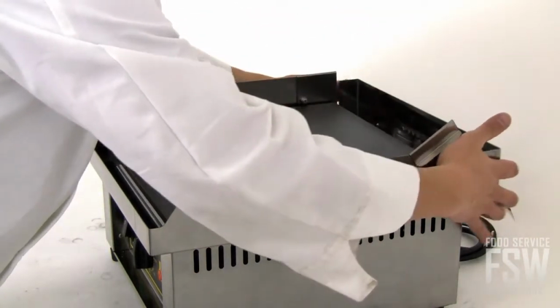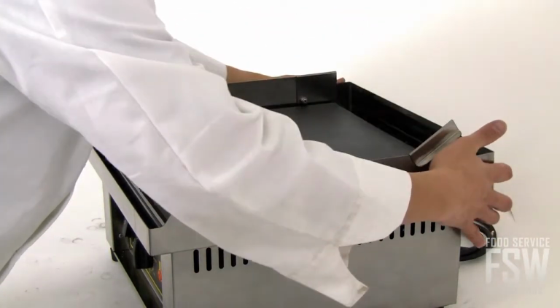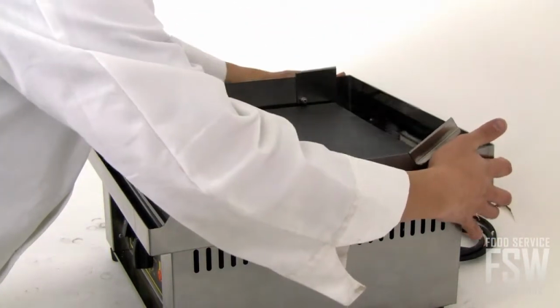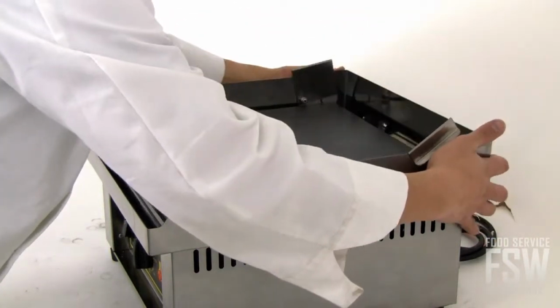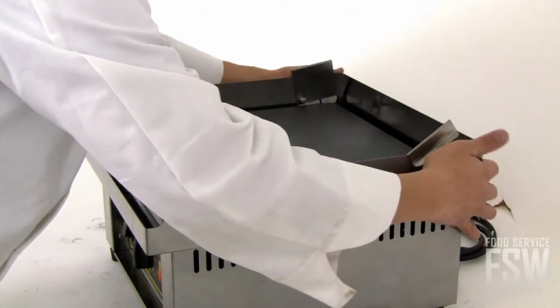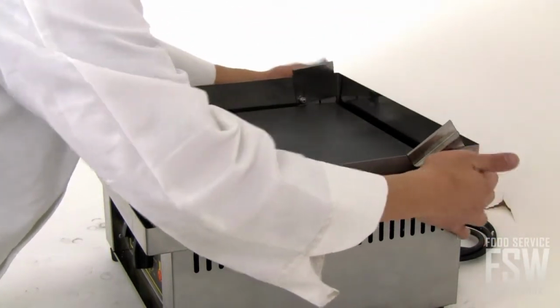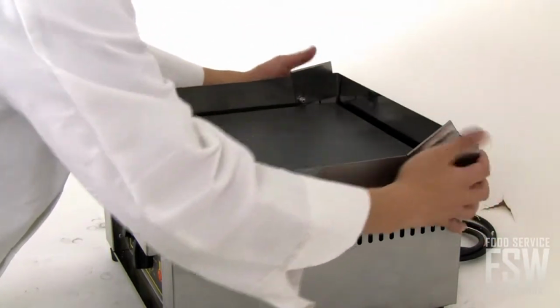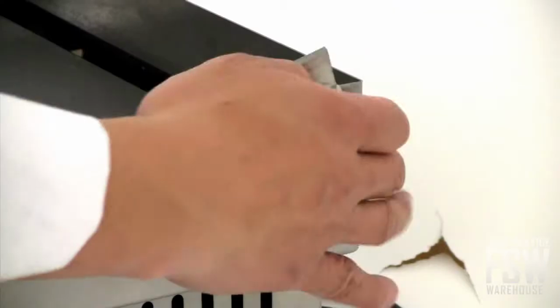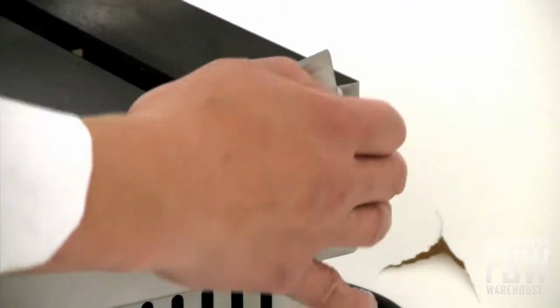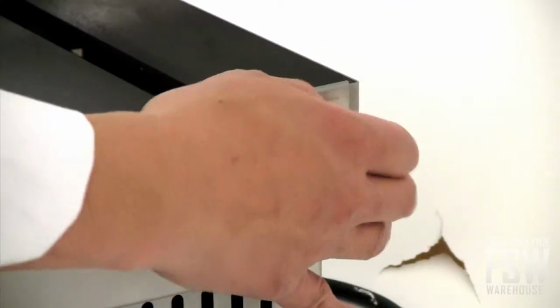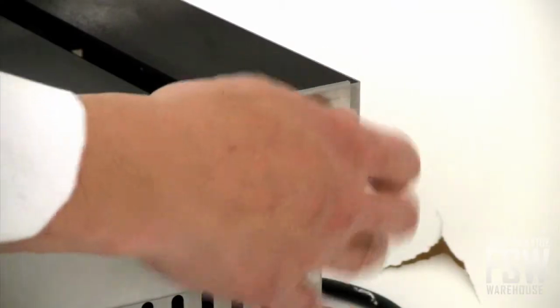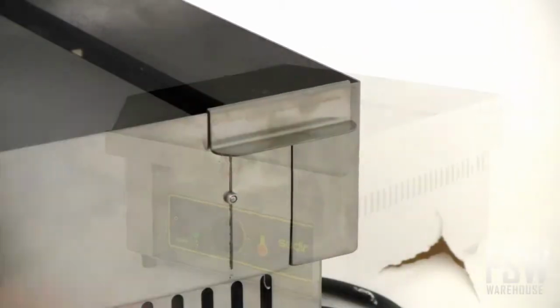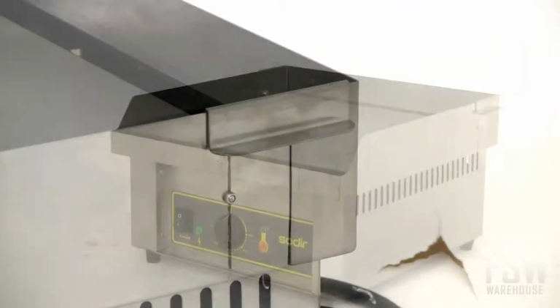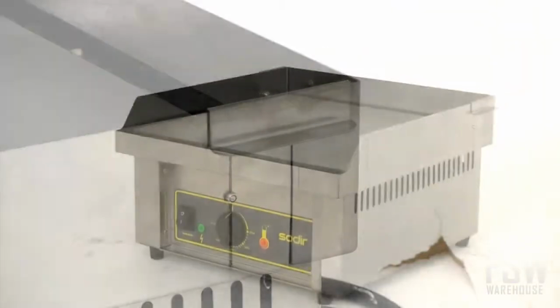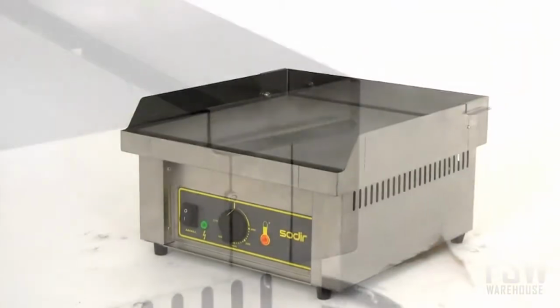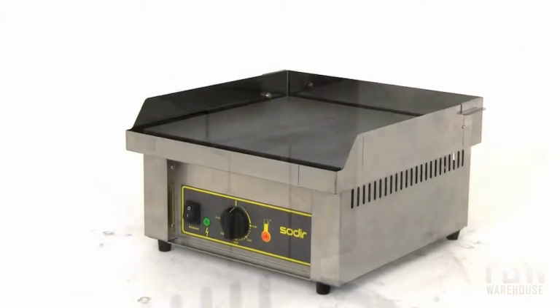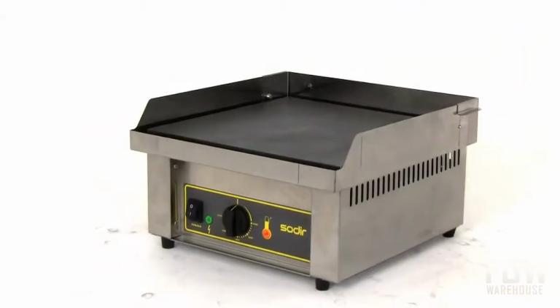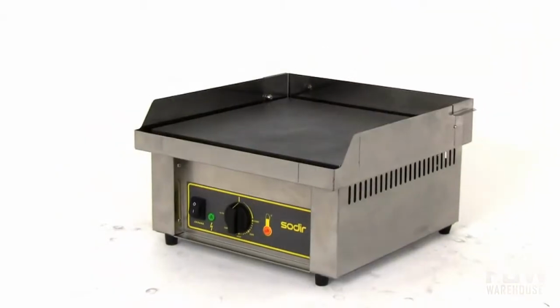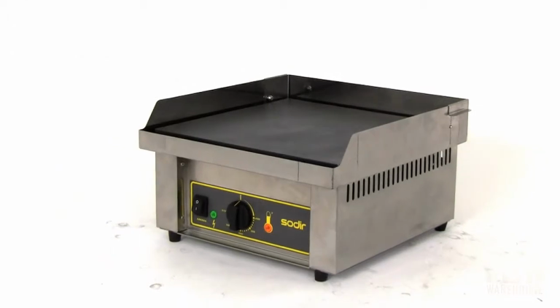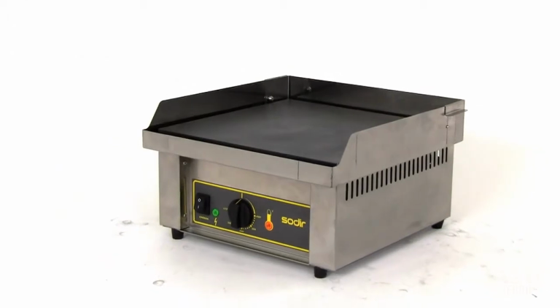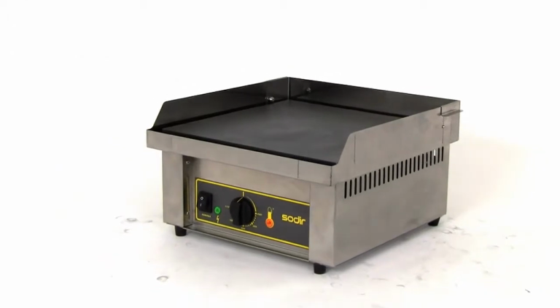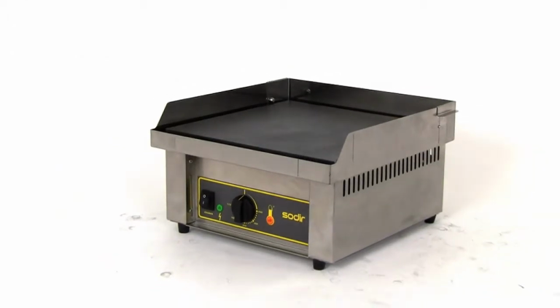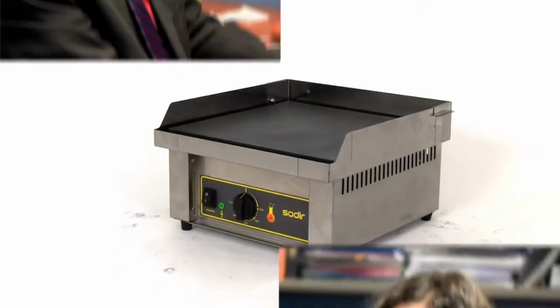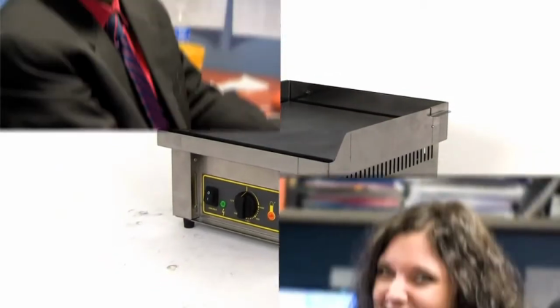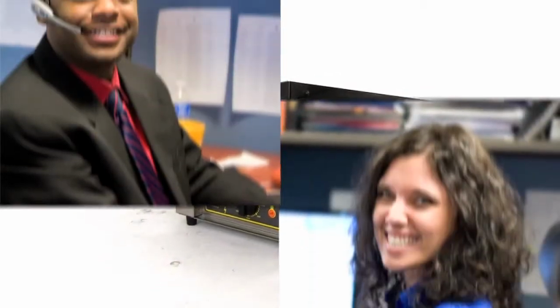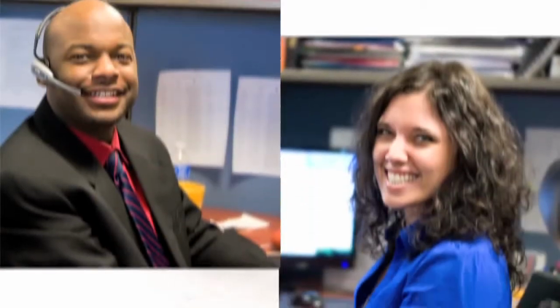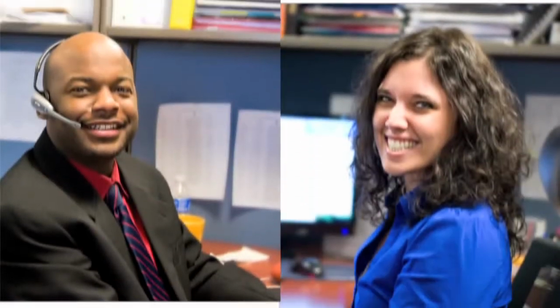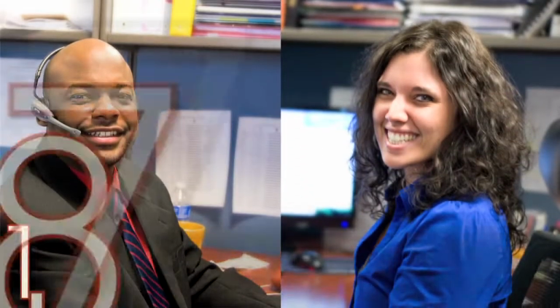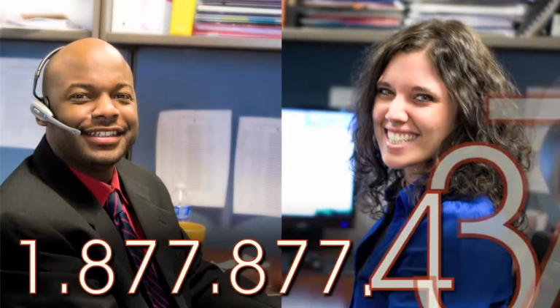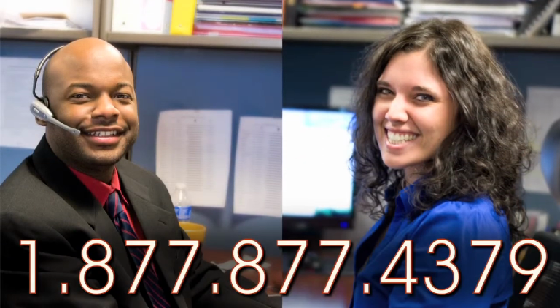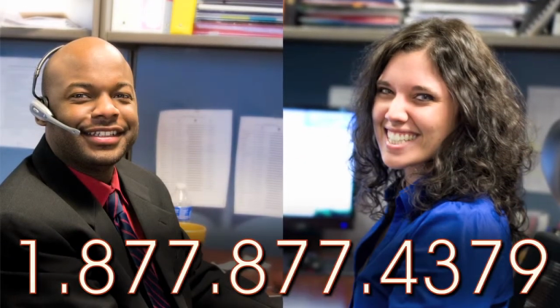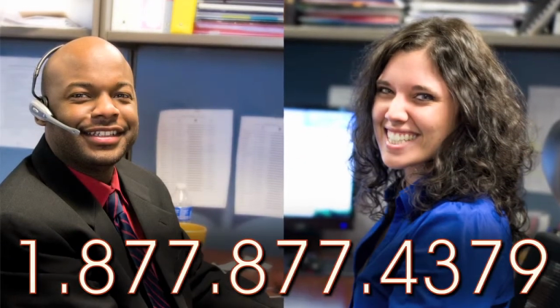If your restaurant could use this amount of production from a countertop griddle, don't hesitate to call foodservicewarehouse.com today.